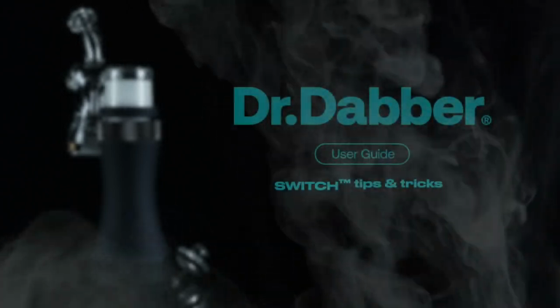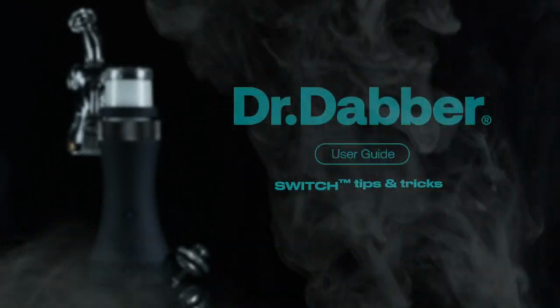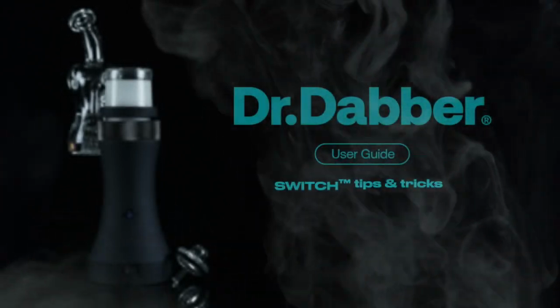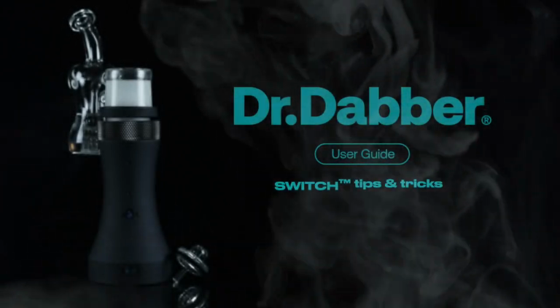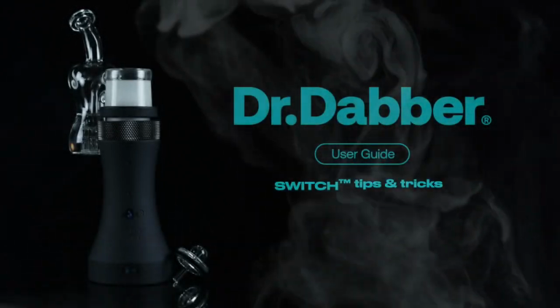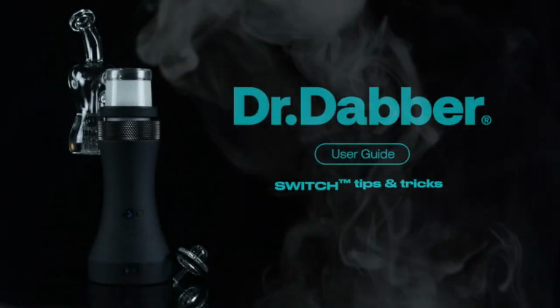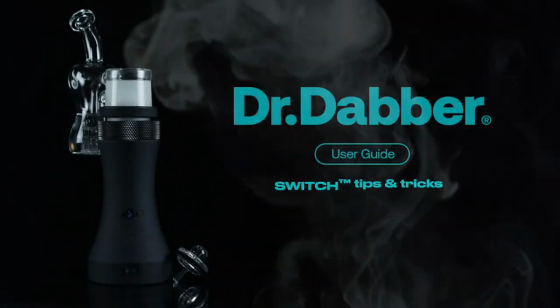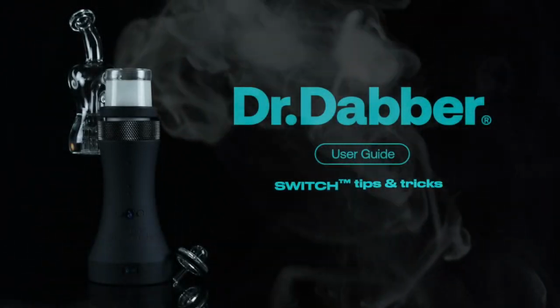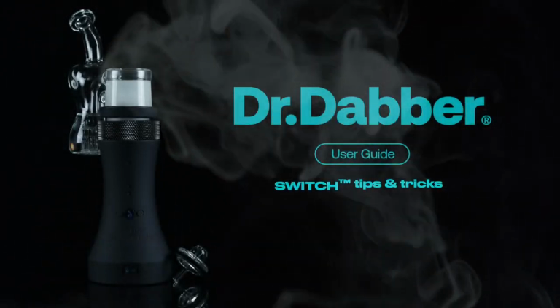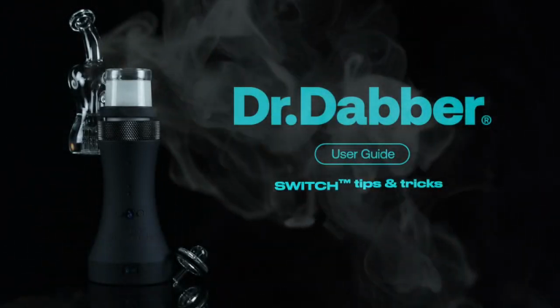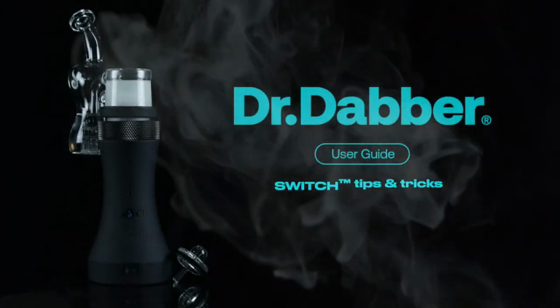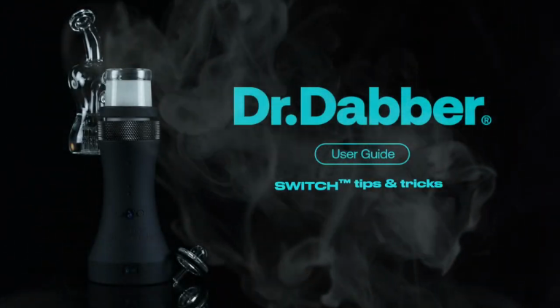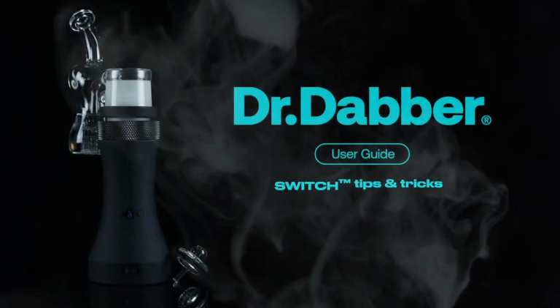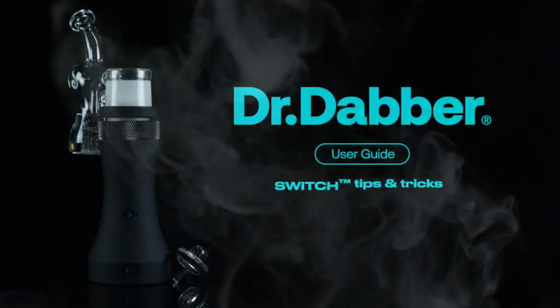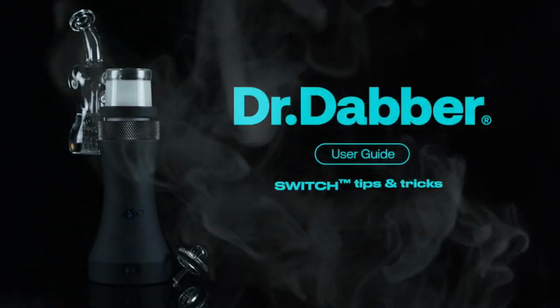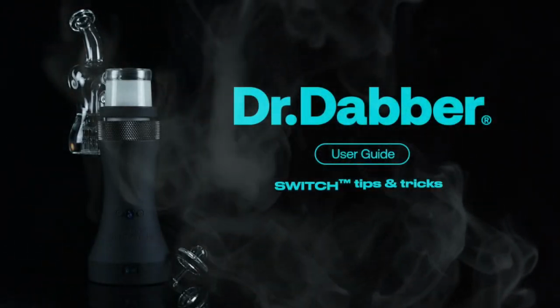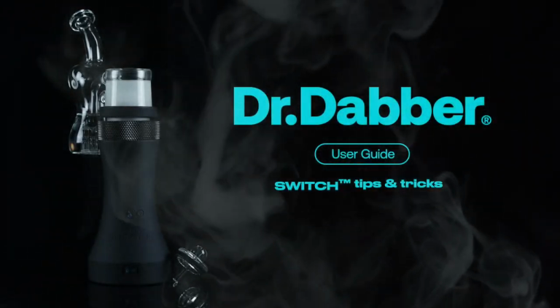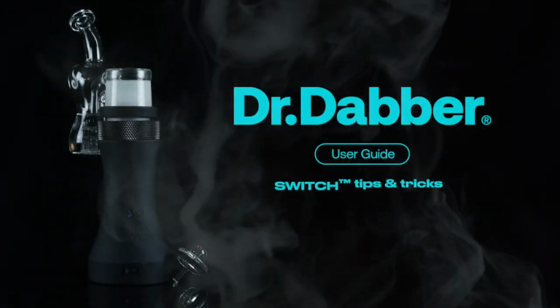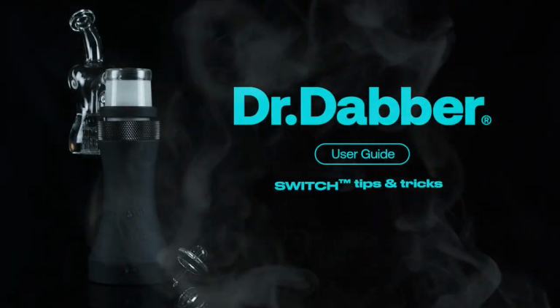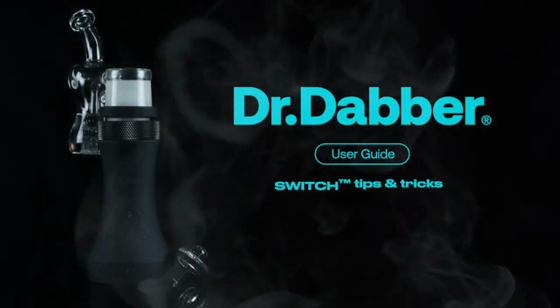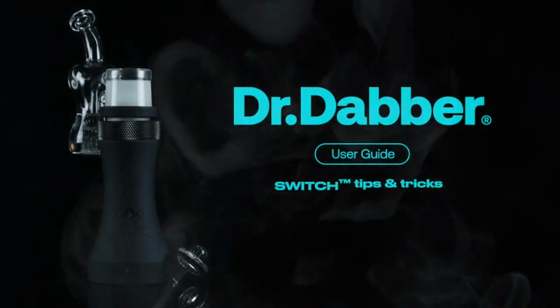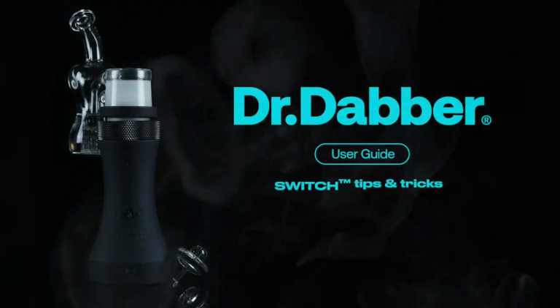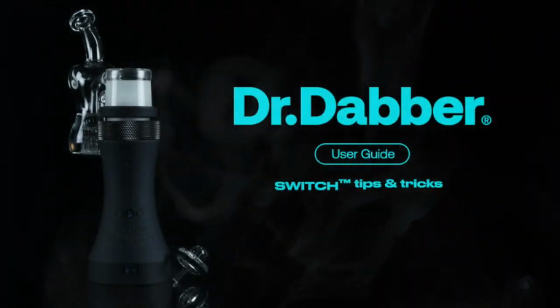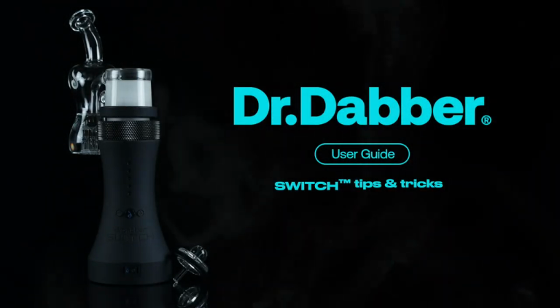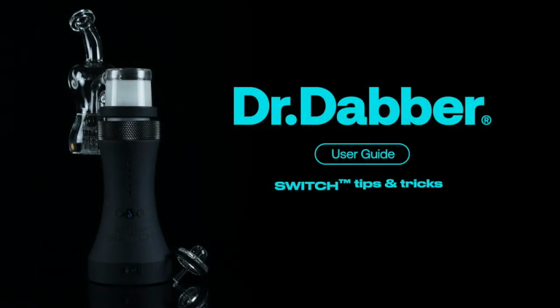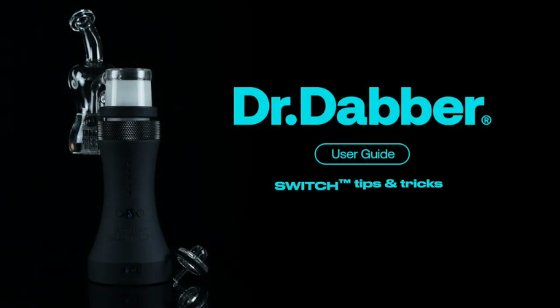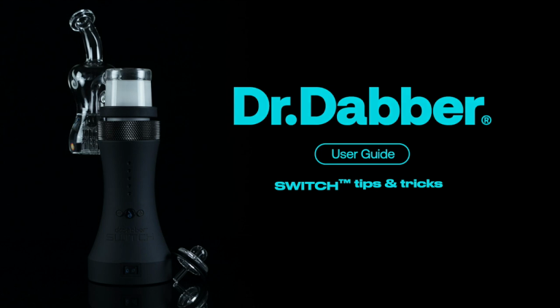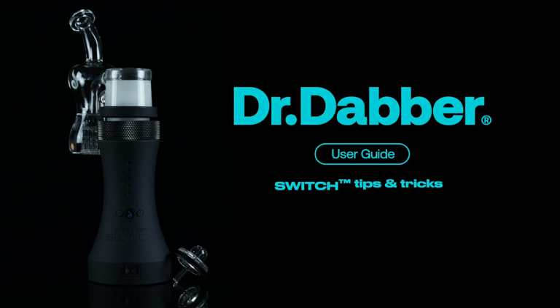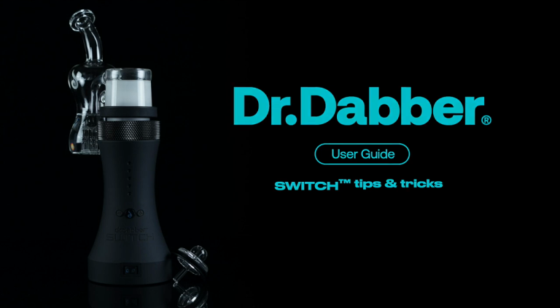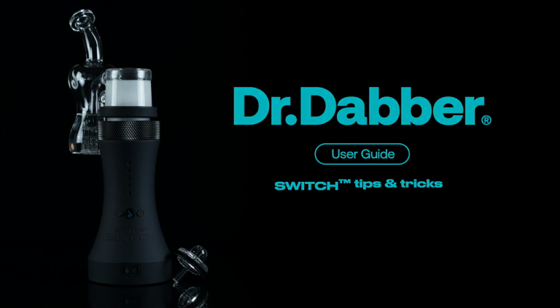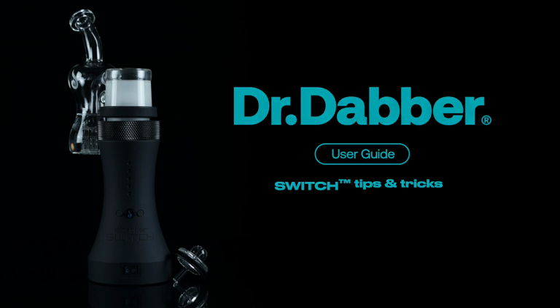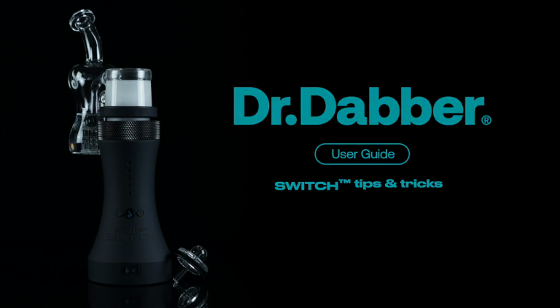Welcome to another Dr. Dabber User Guide. In this video, tips and tricks for using the Switch eRig.